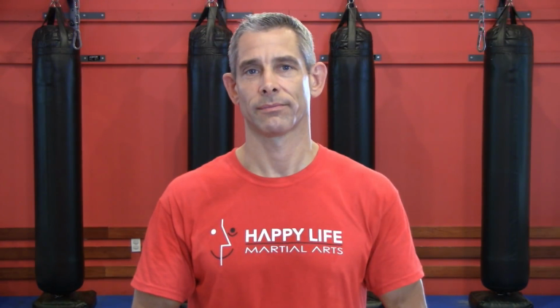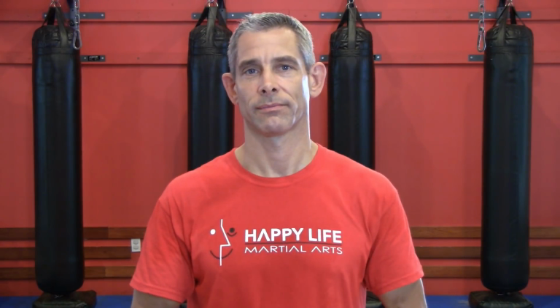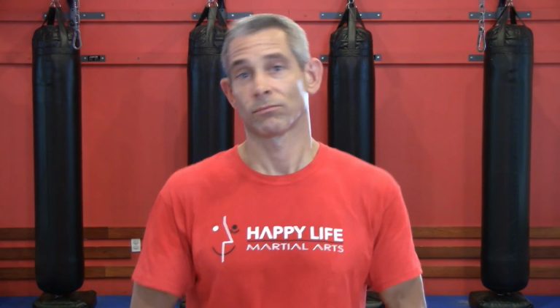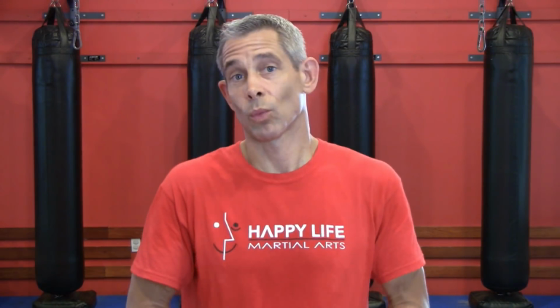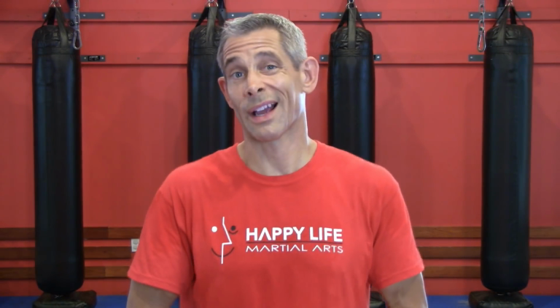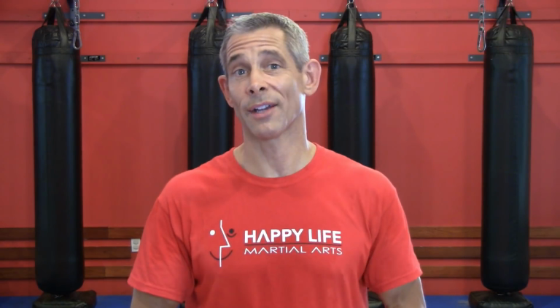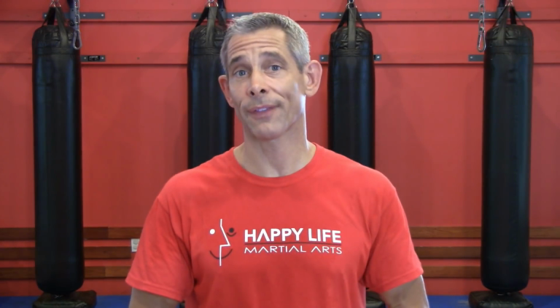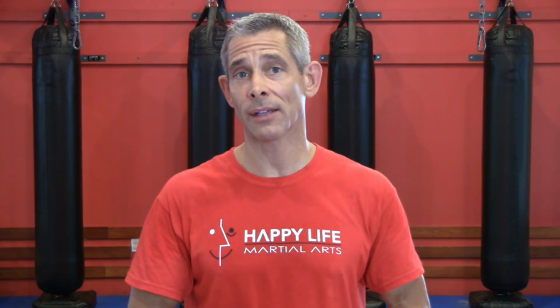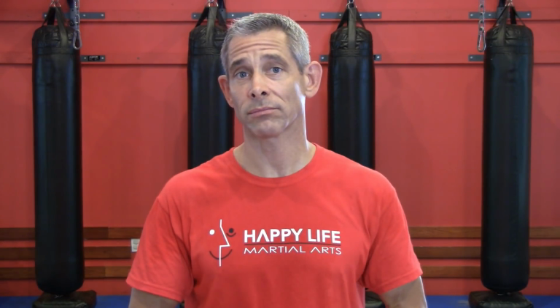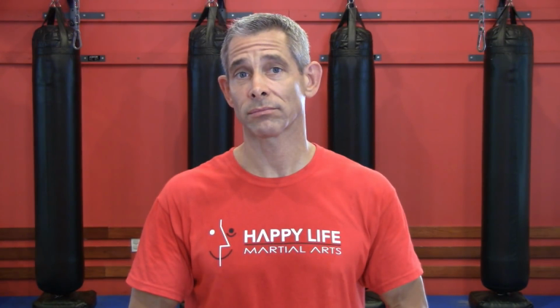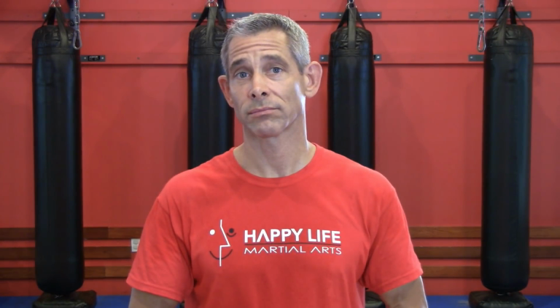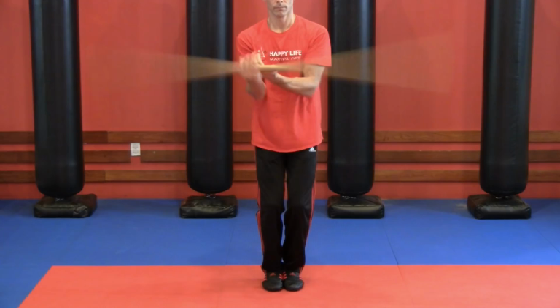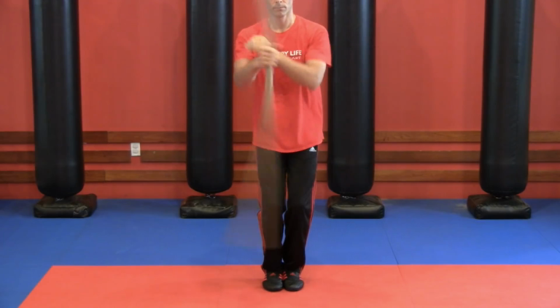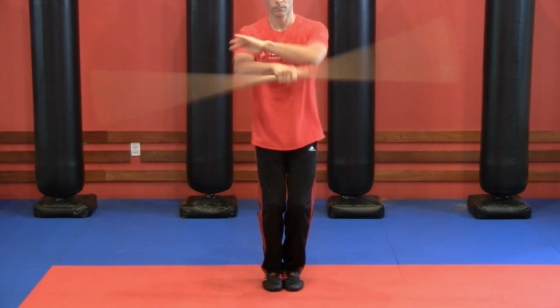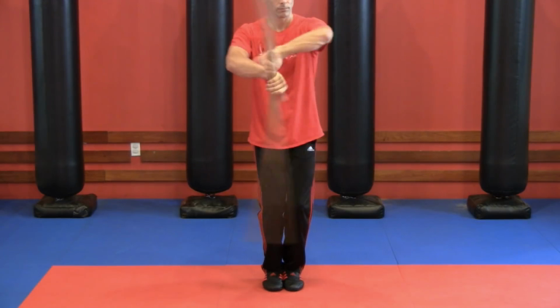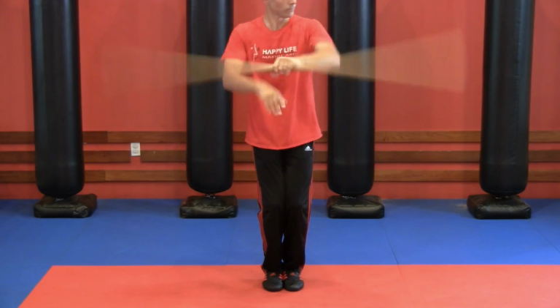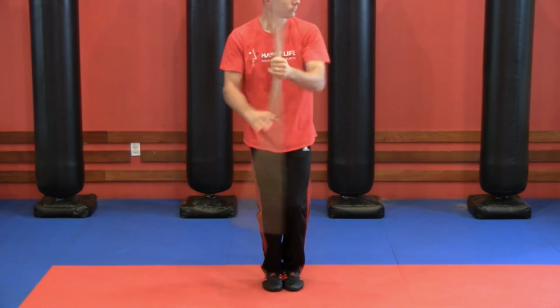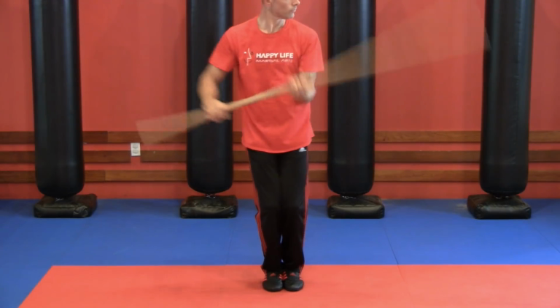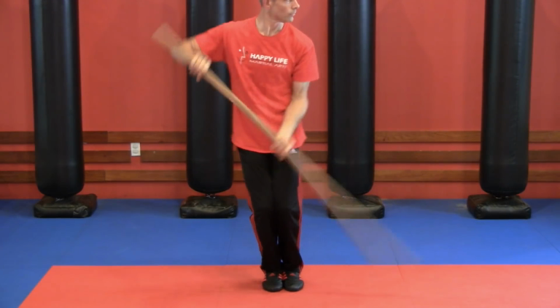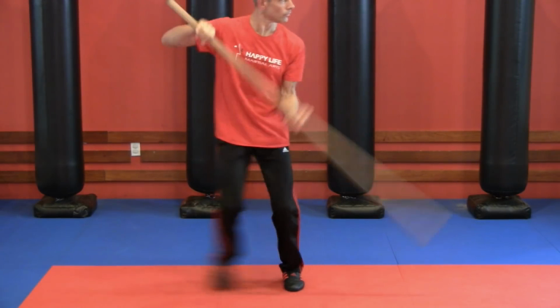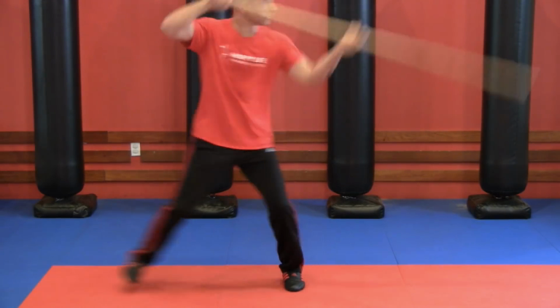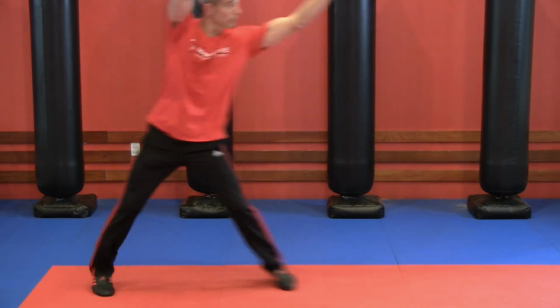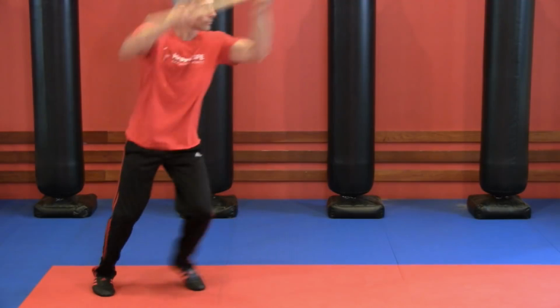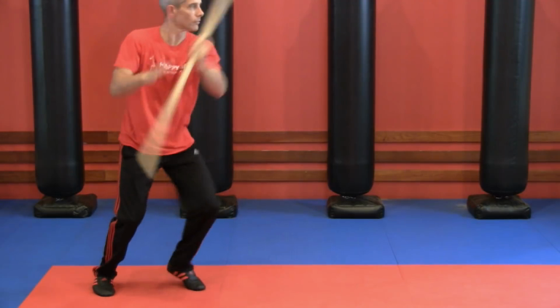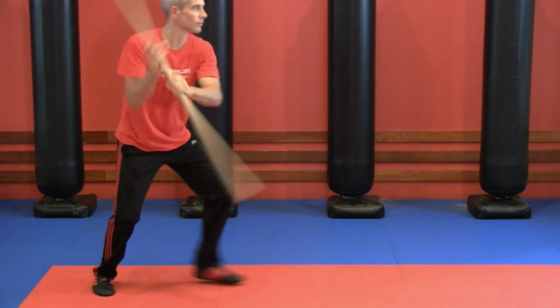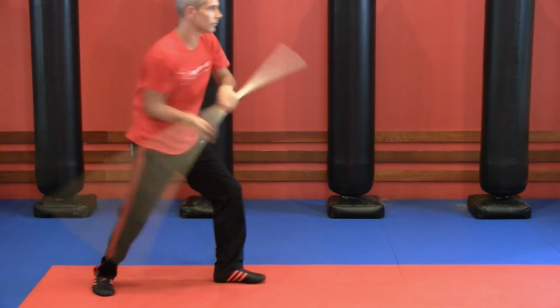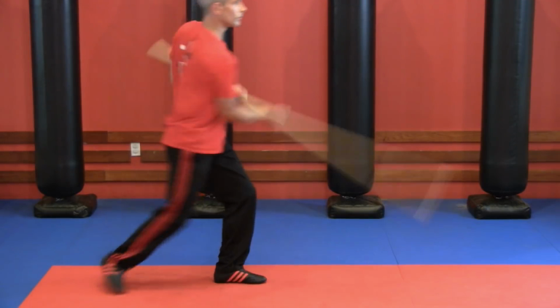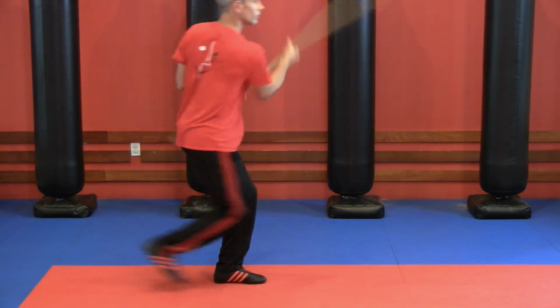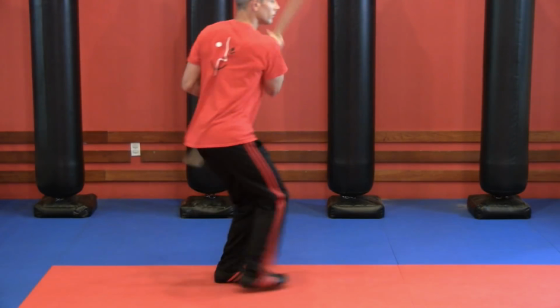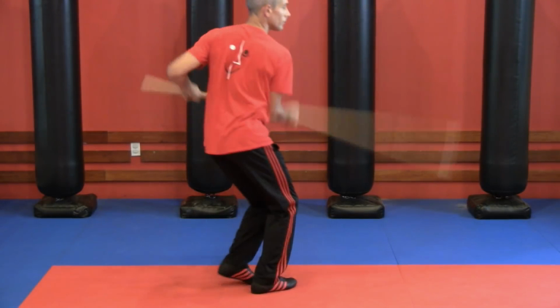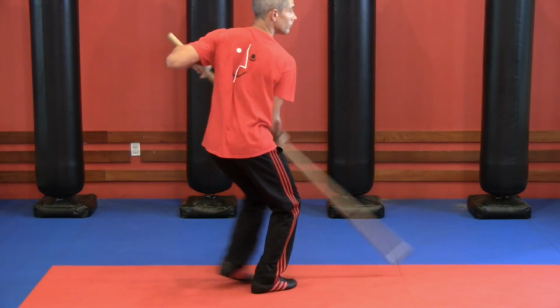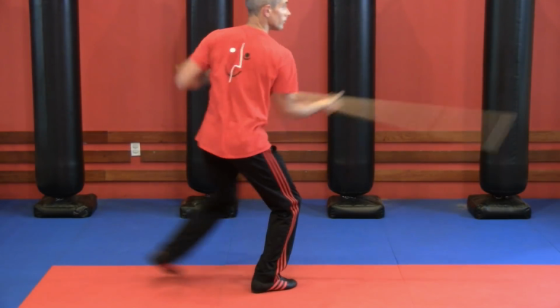If training alone is over here and practicing with a person is over there, then I'd say the middle ground is training with an object, a thing. What kind of thing? Well, it could be a staff.